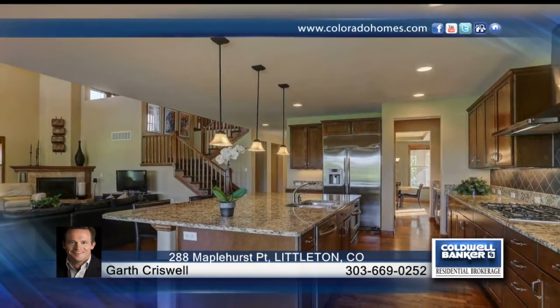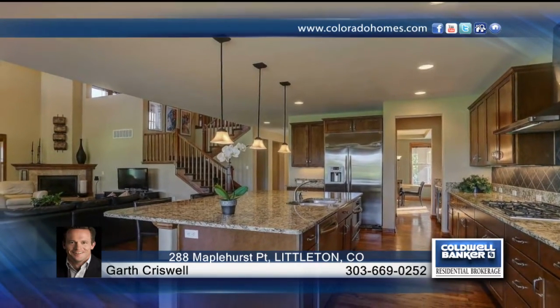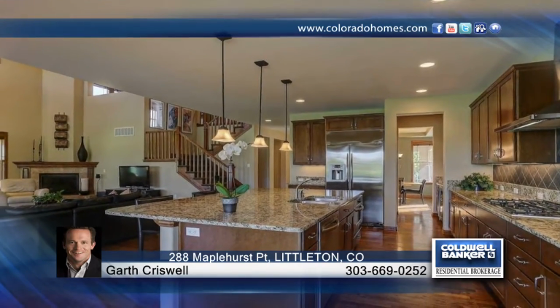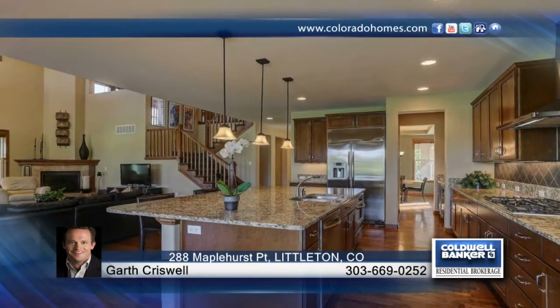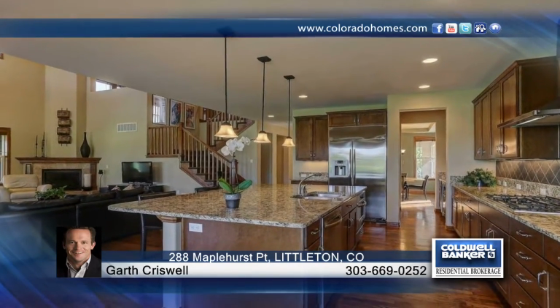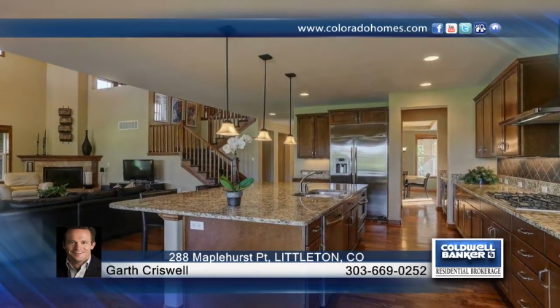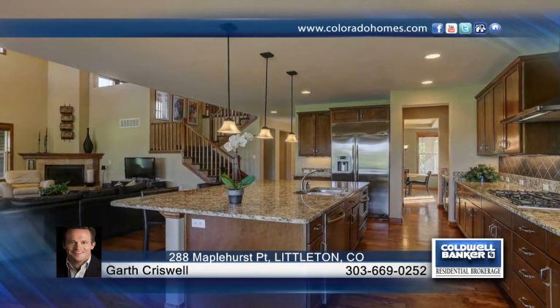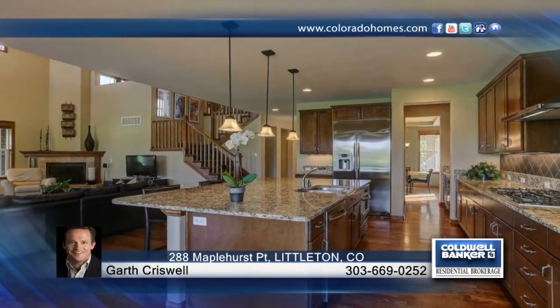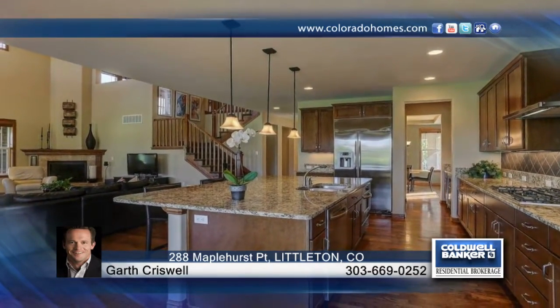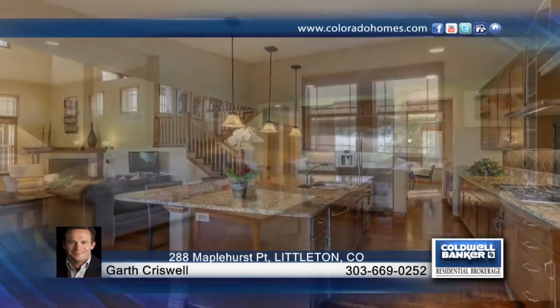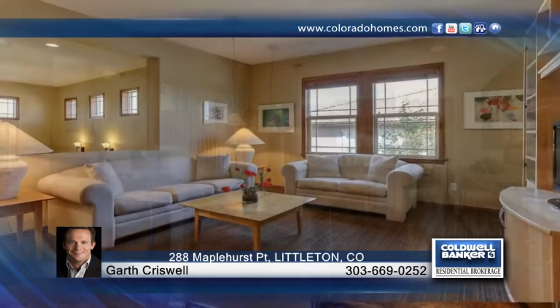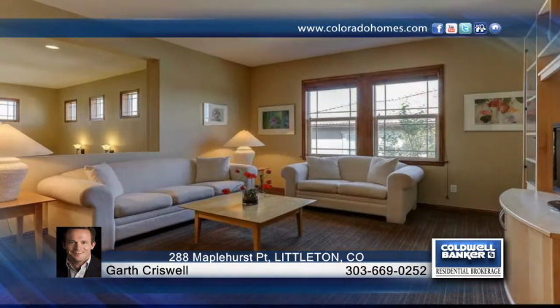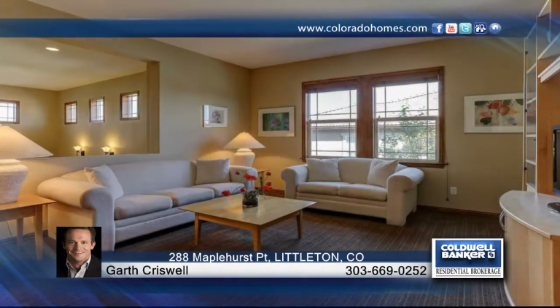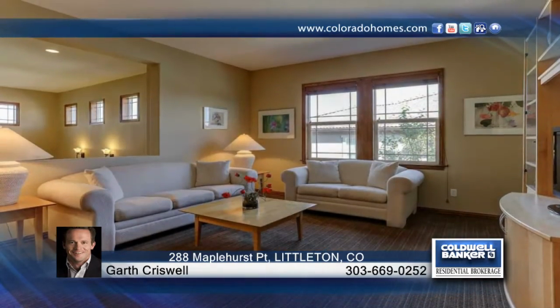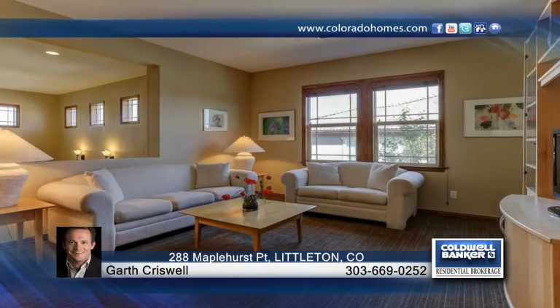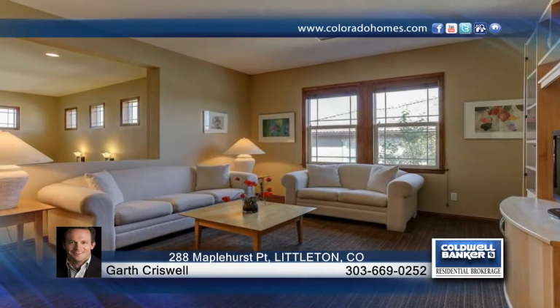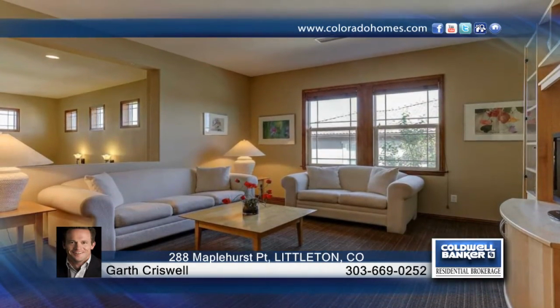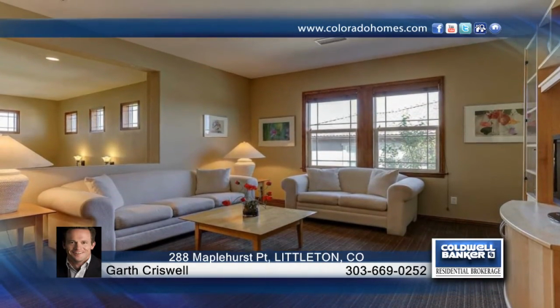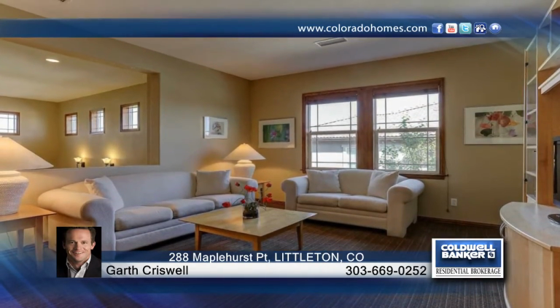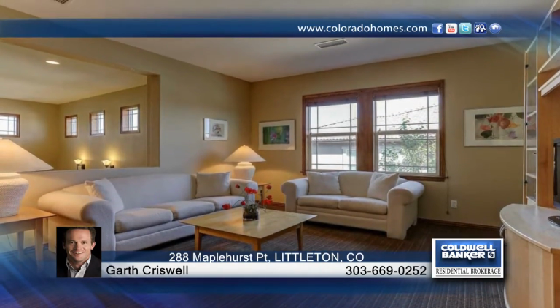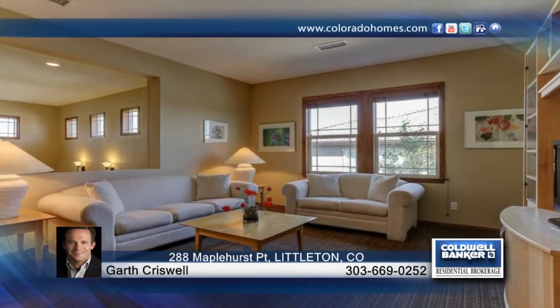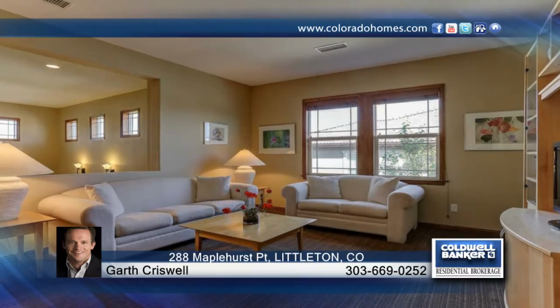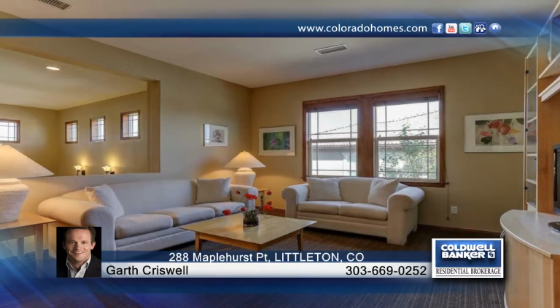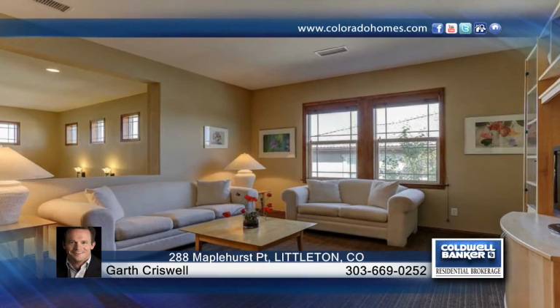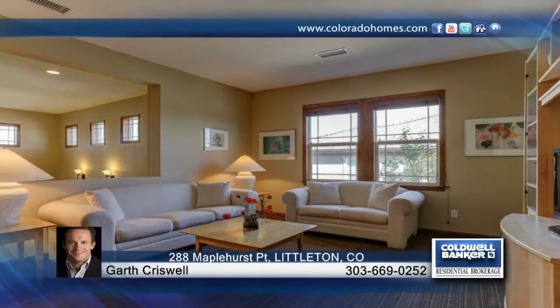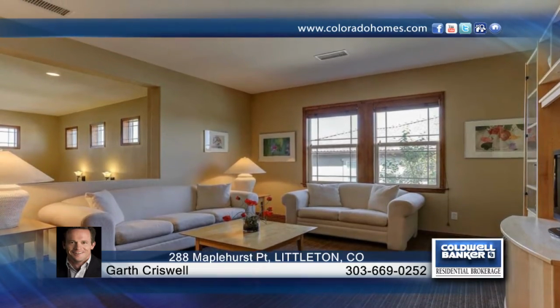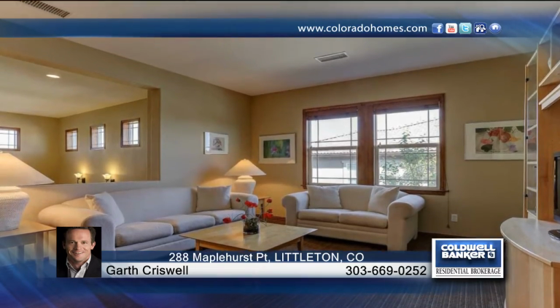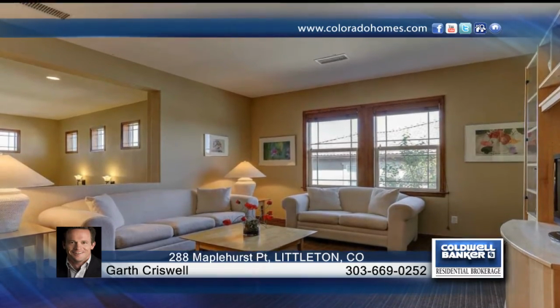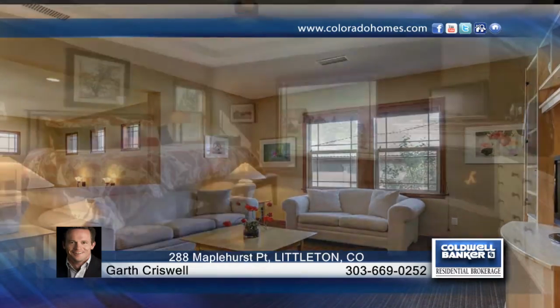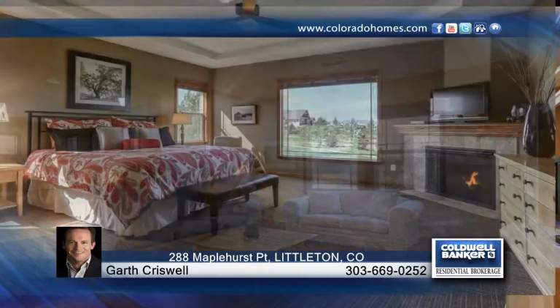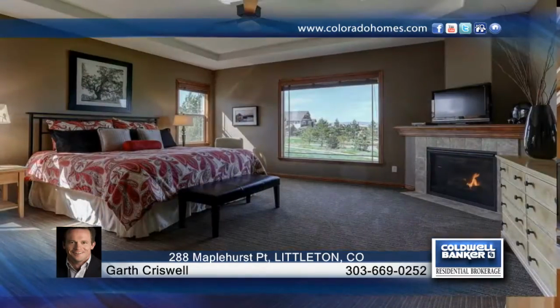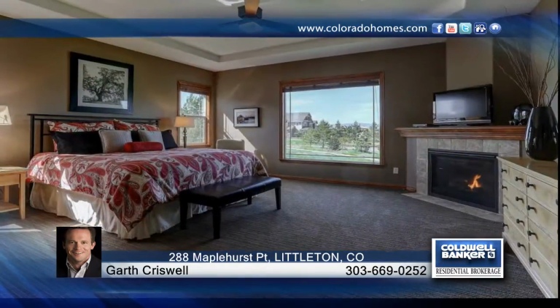This home has been well-kept and is seated on a prime lot in a great location. Don't wait to contact Gart Criswell to learn more.